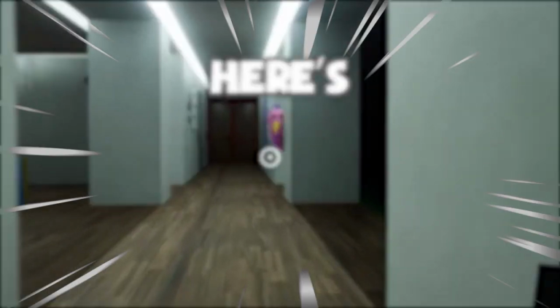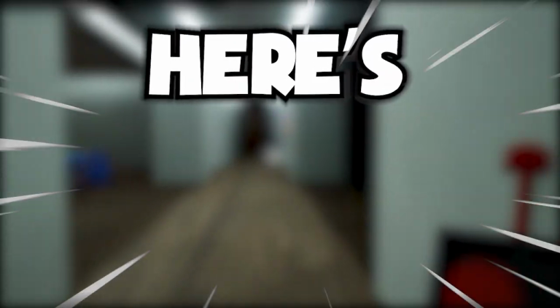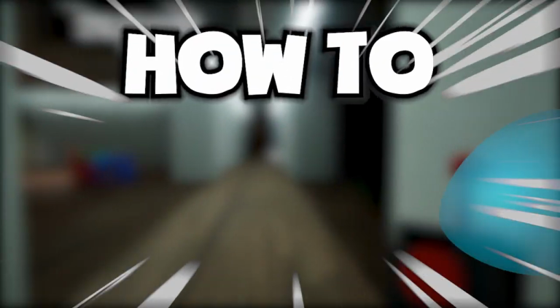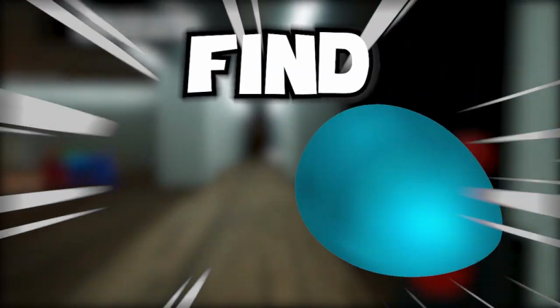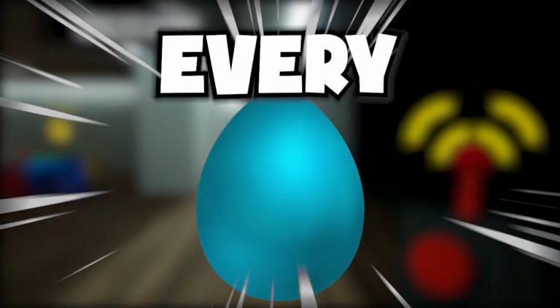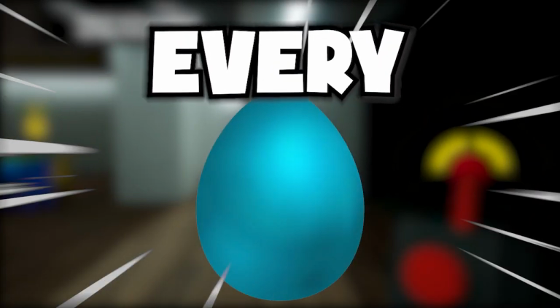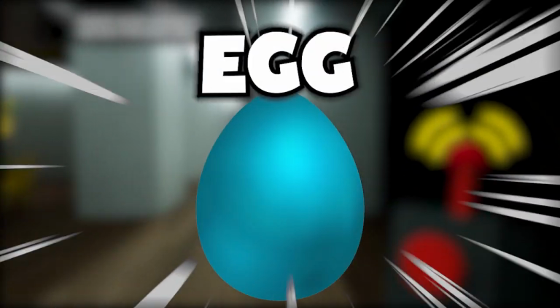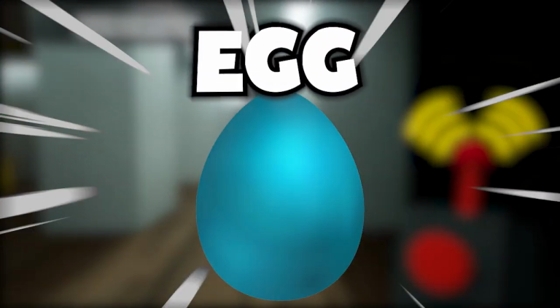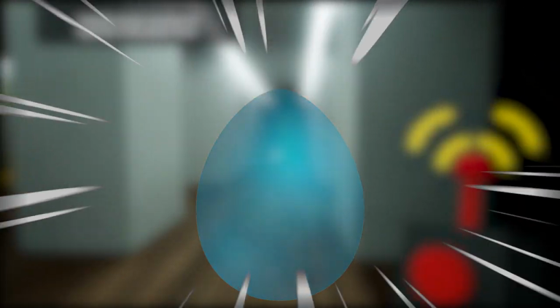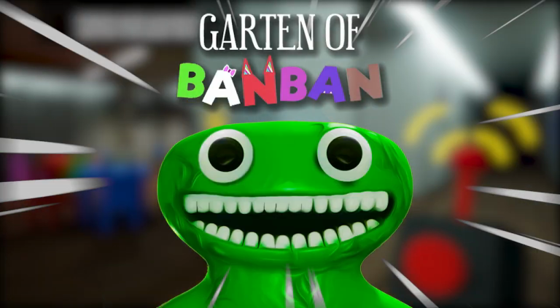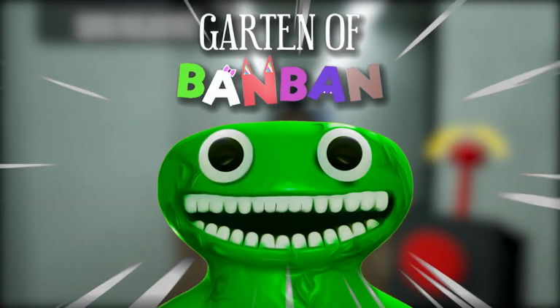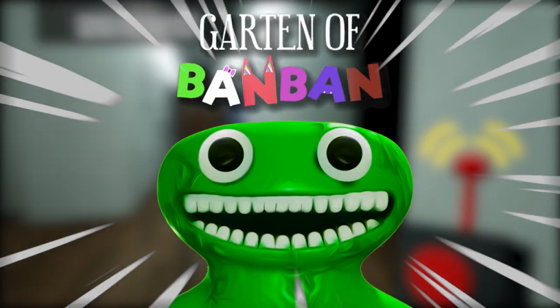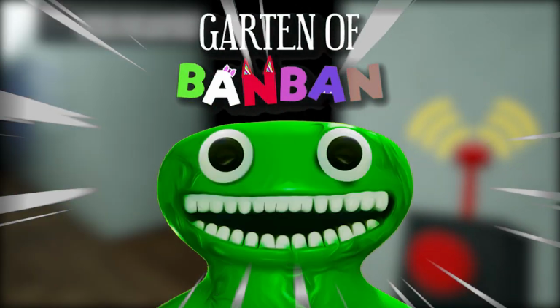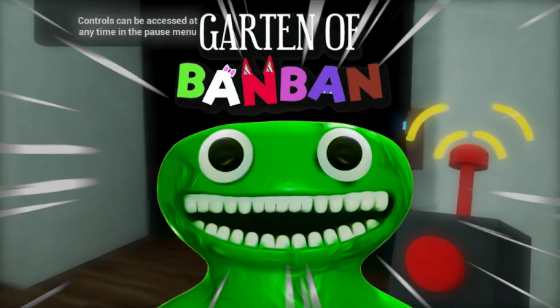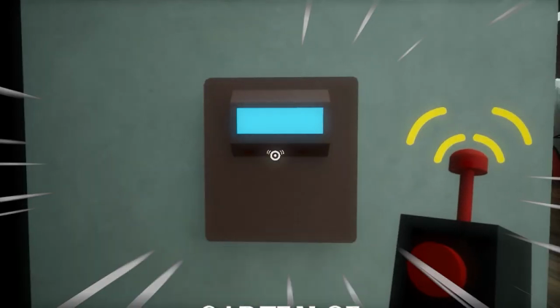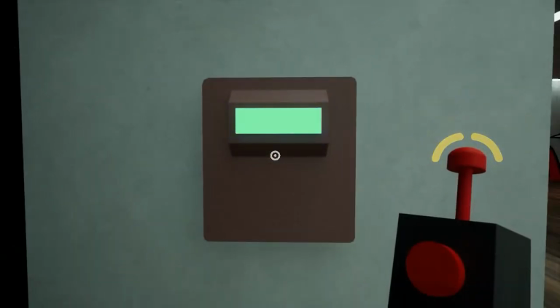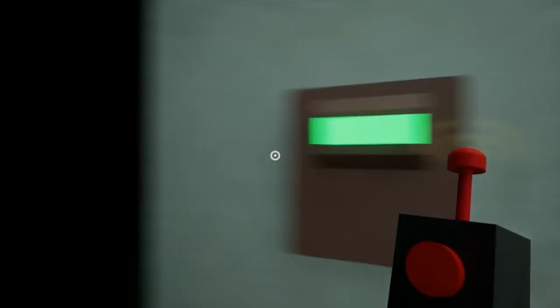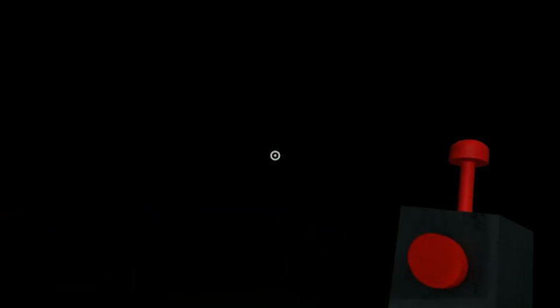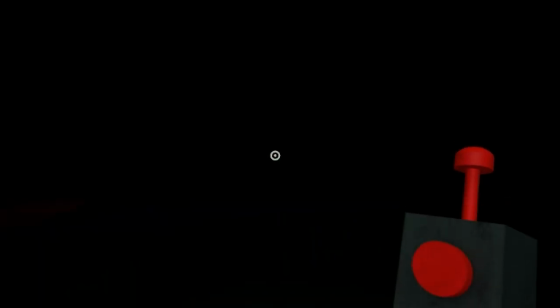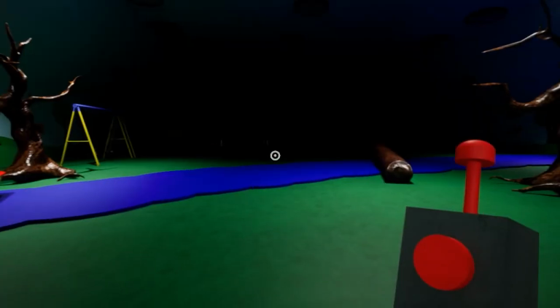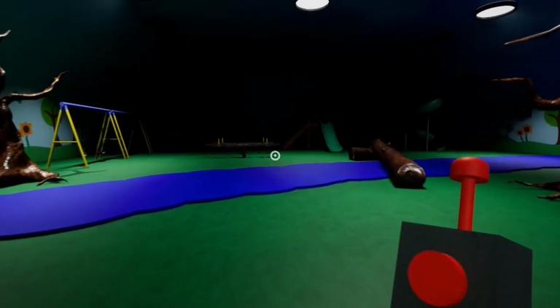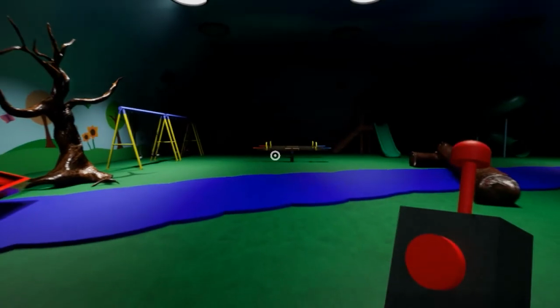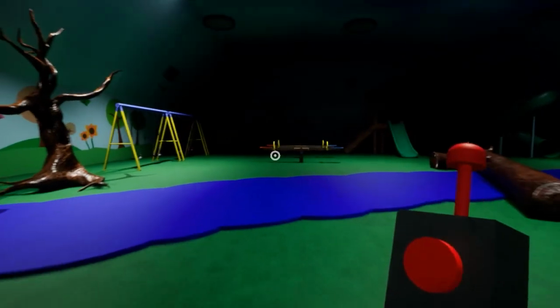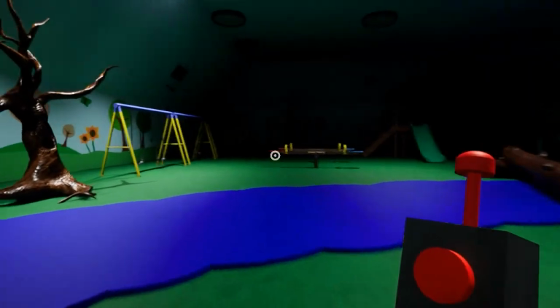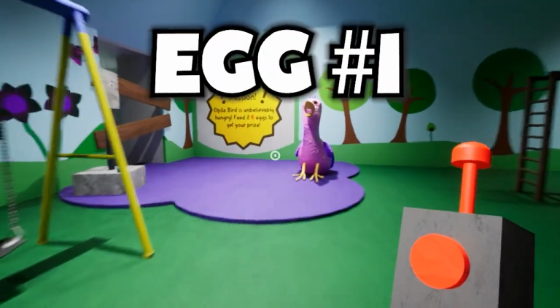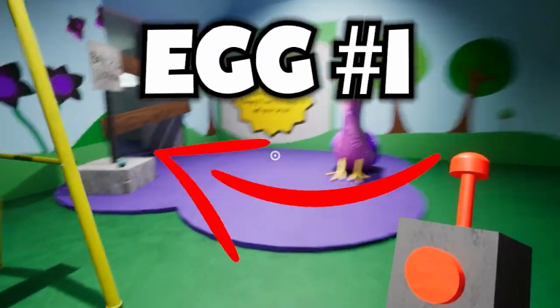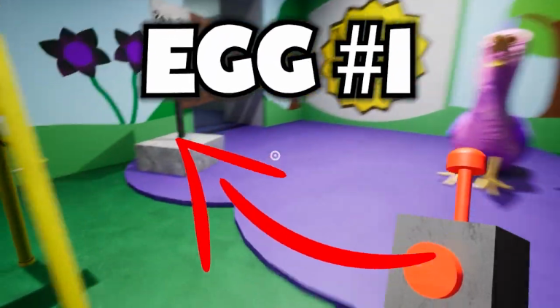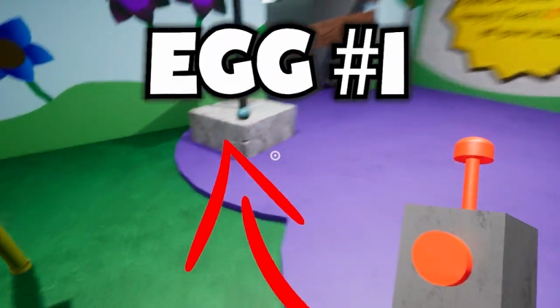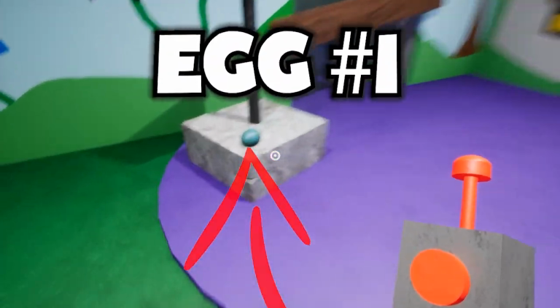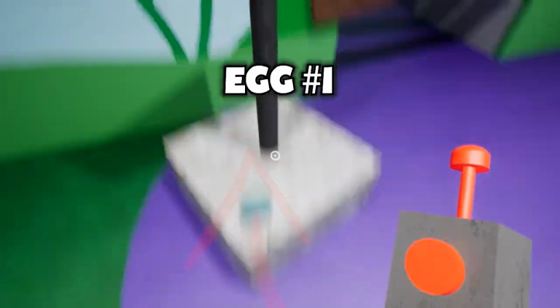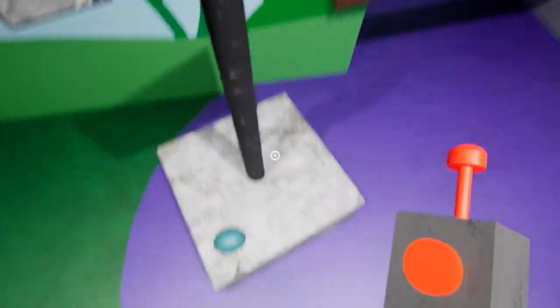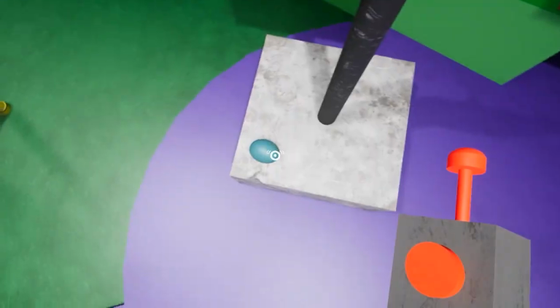Here's how to find every egg in Garden of Banban. First, turn on the lights. Egg 1 is right next to Dopilabird.